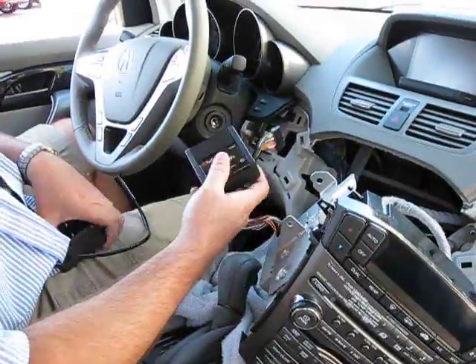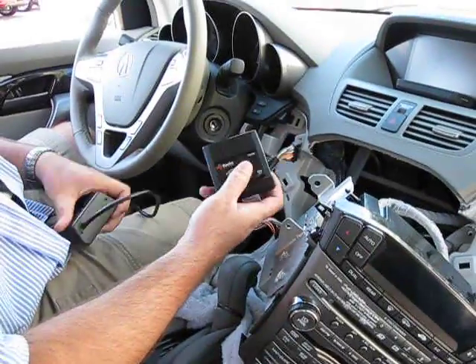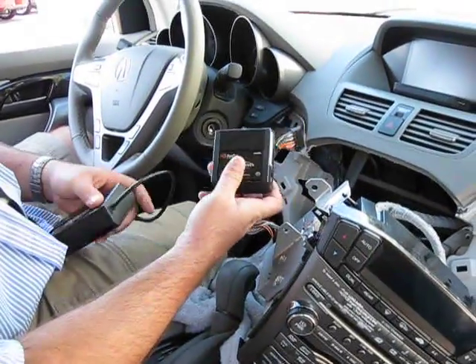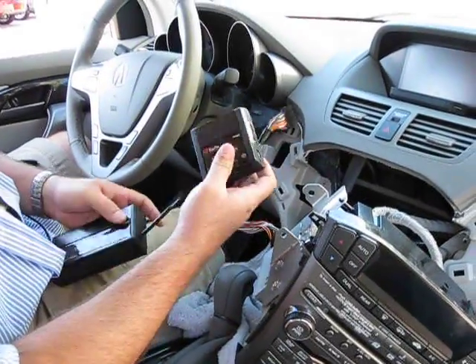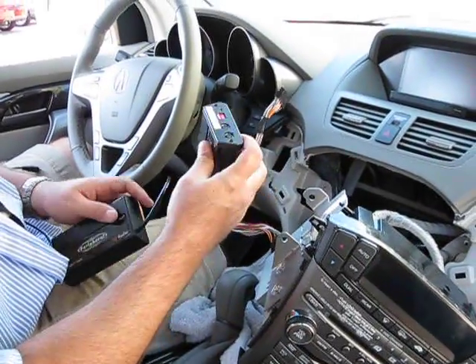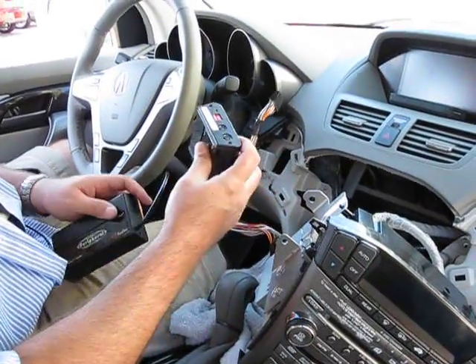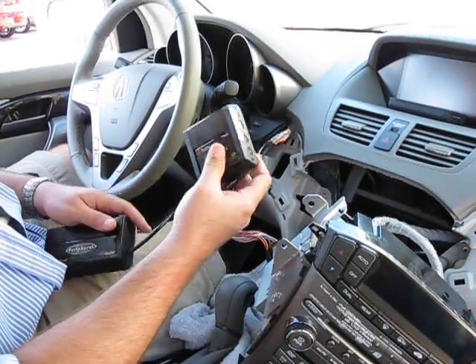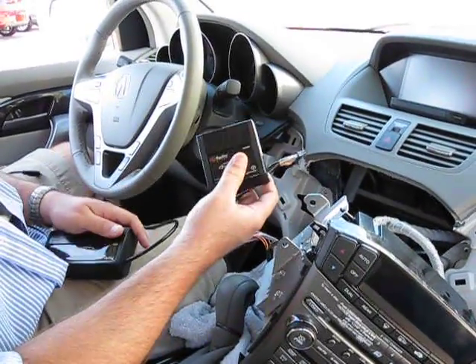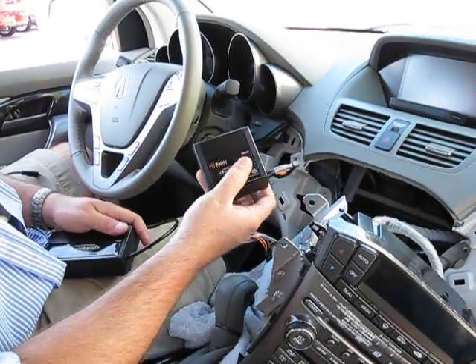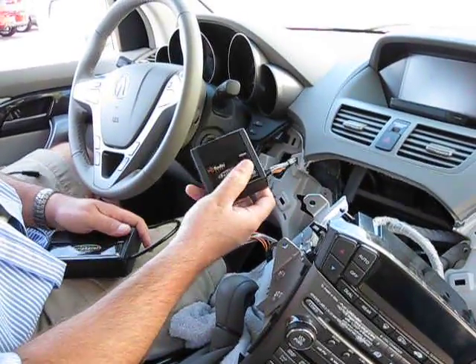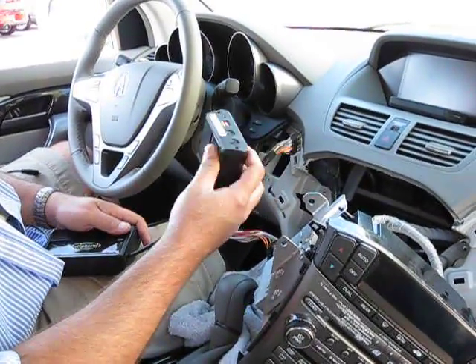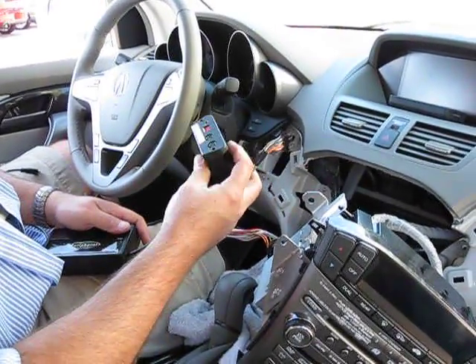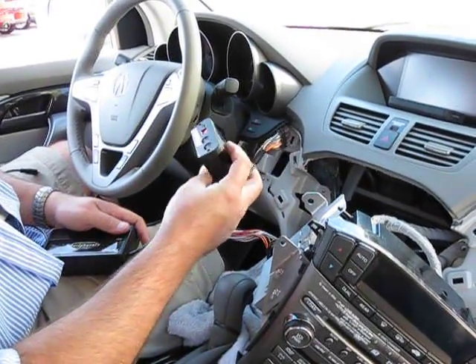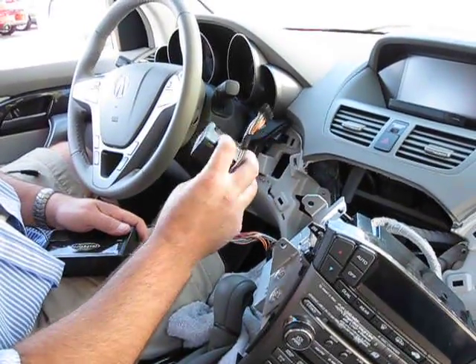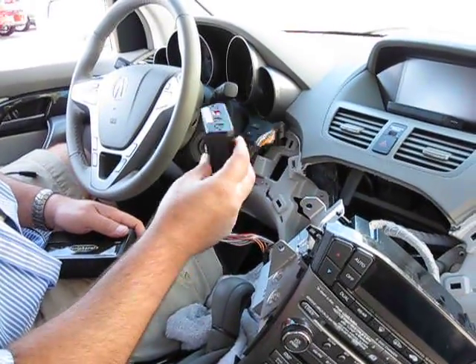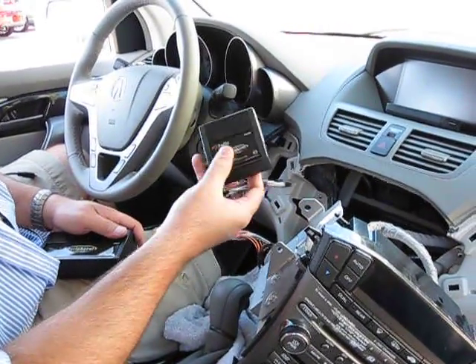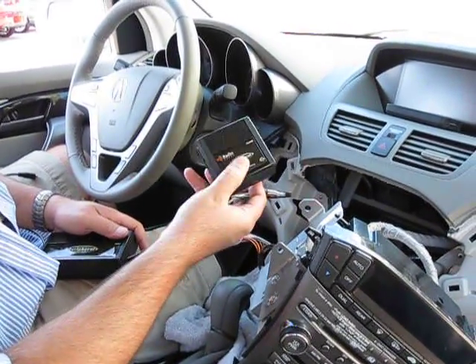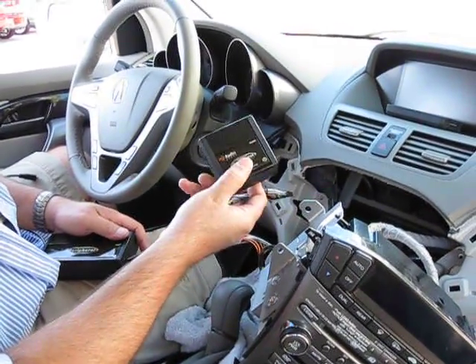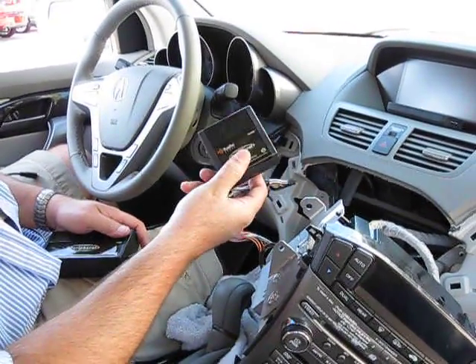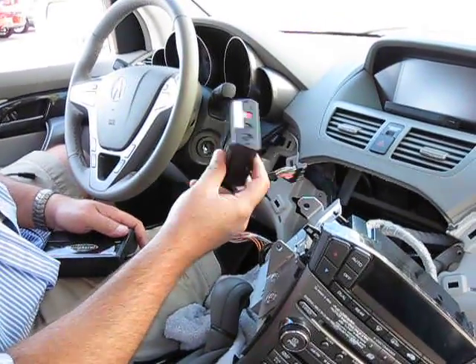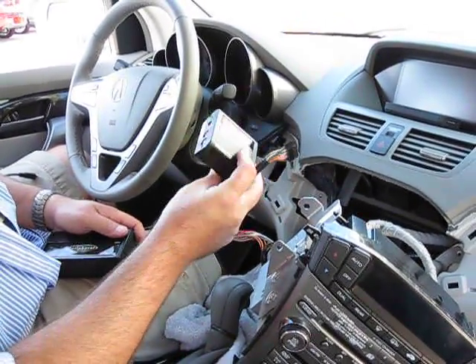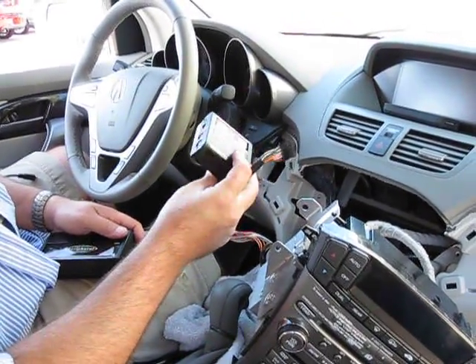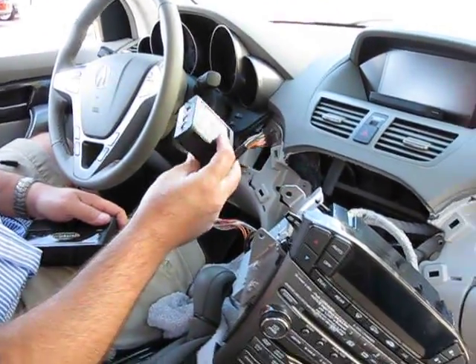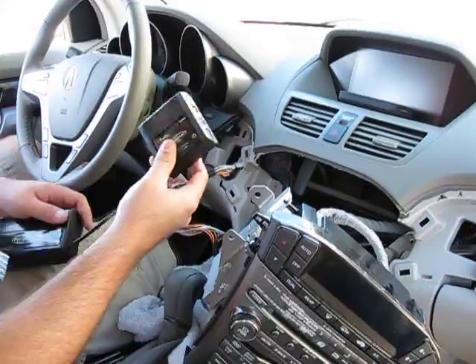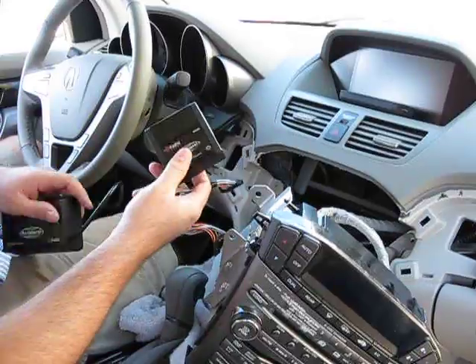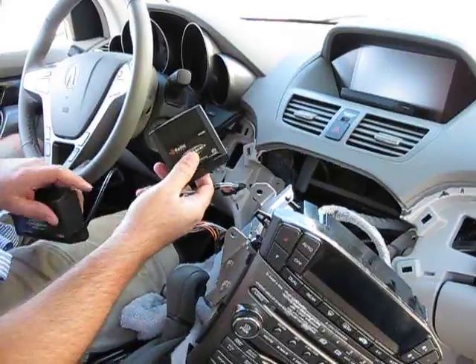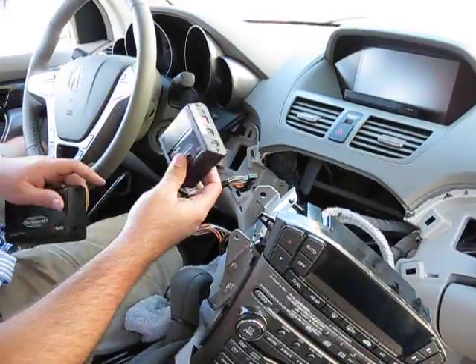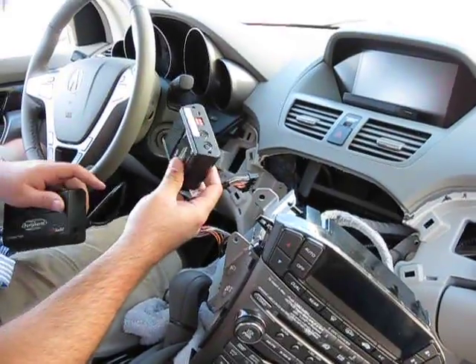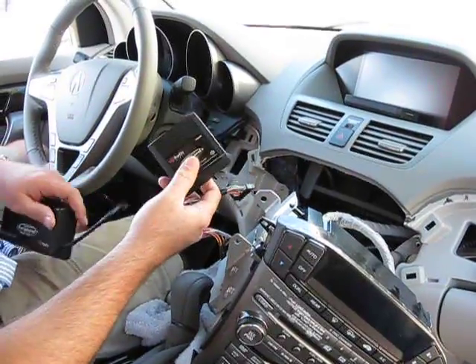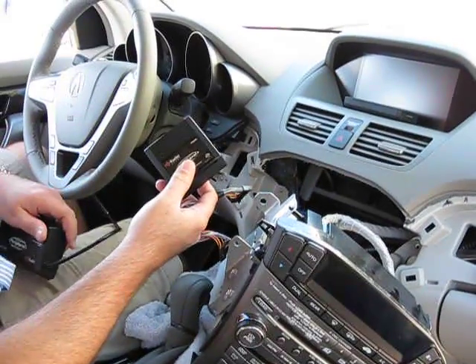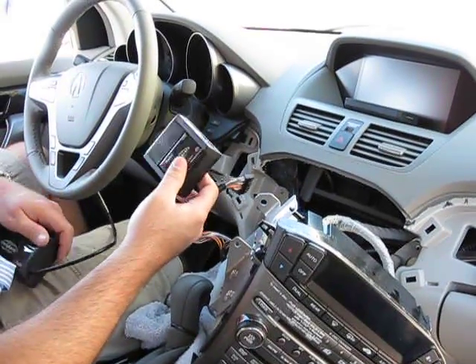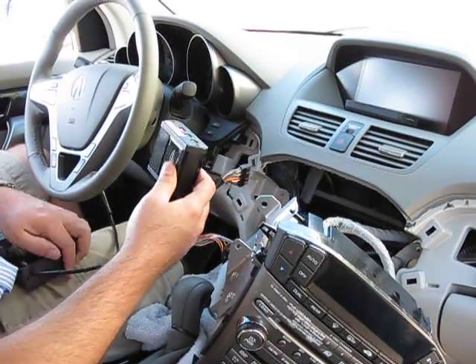So you just want to find a nice, rattle-free, heat-free location to mount these interfaces.